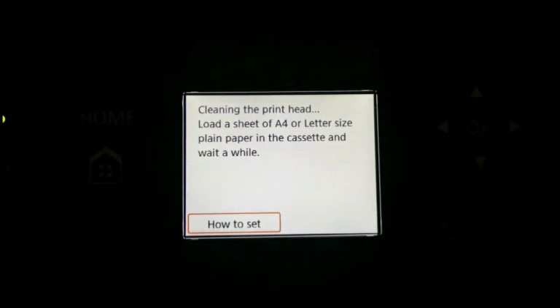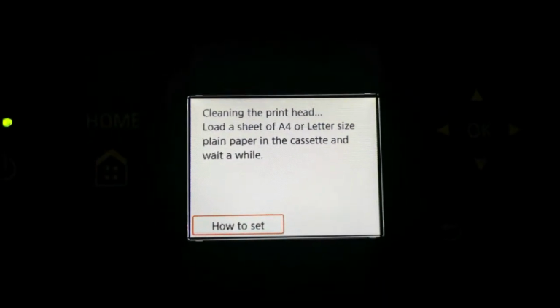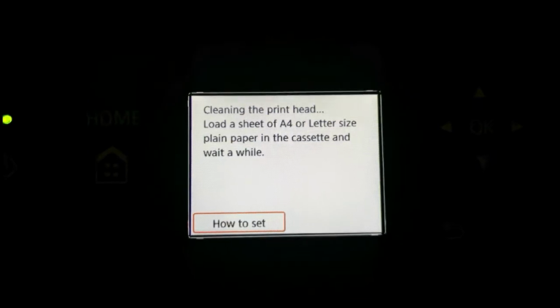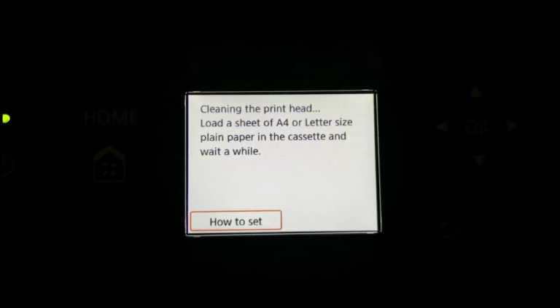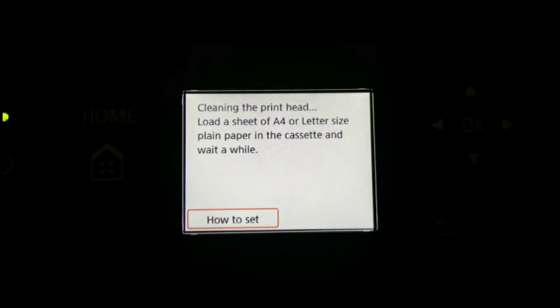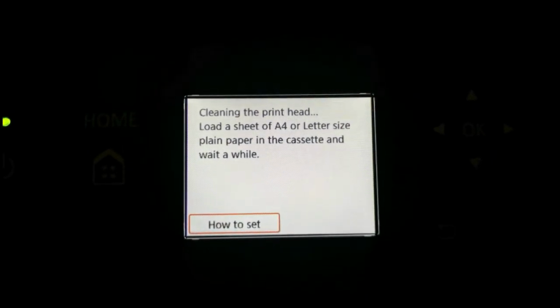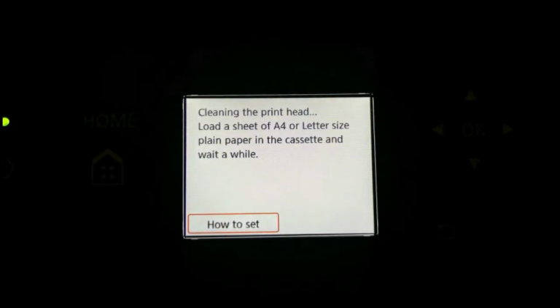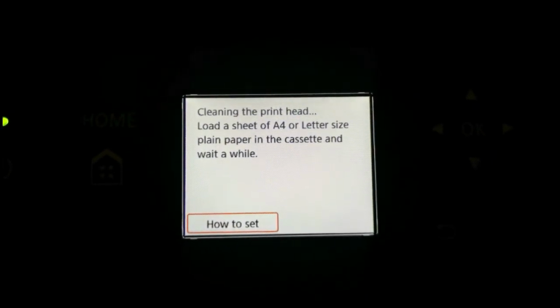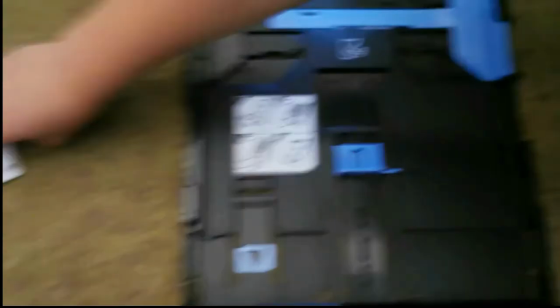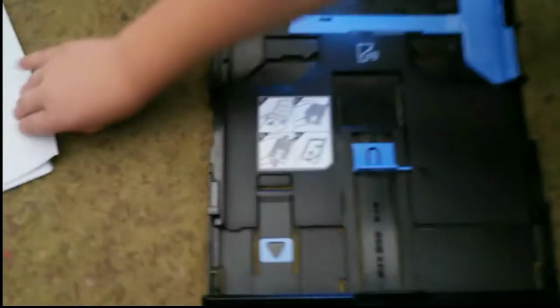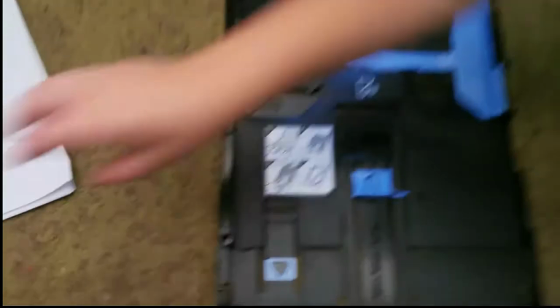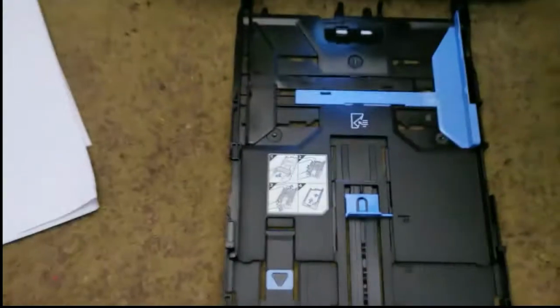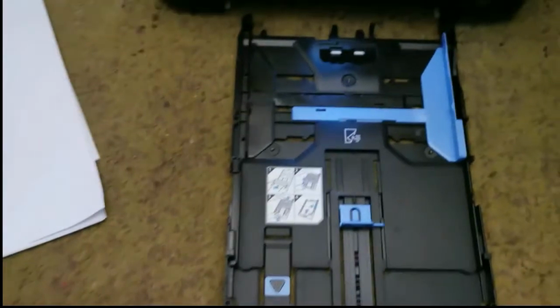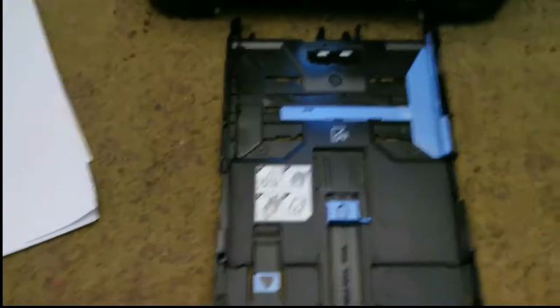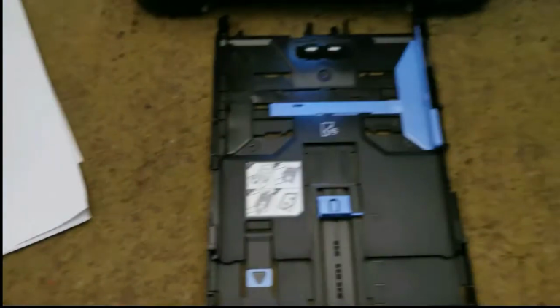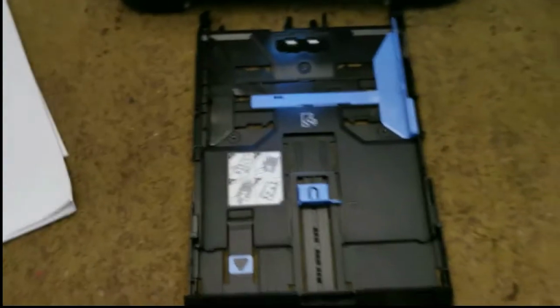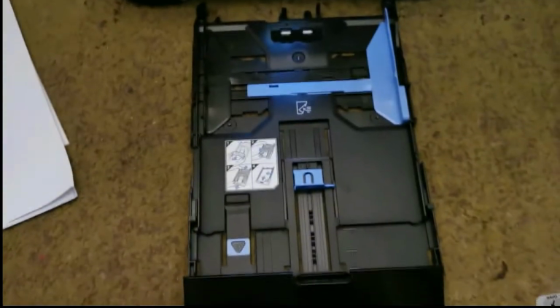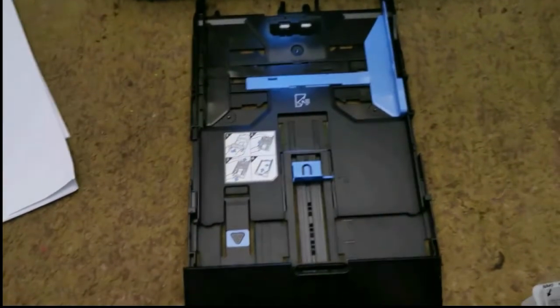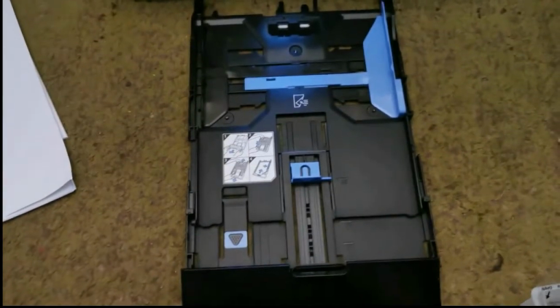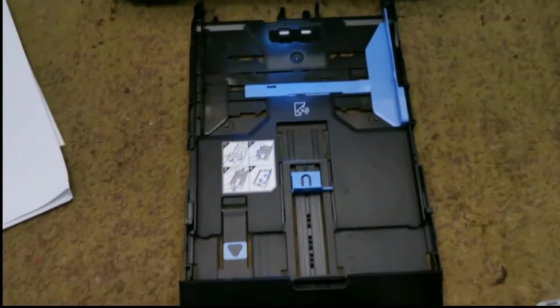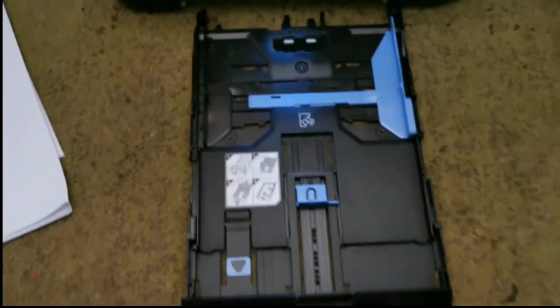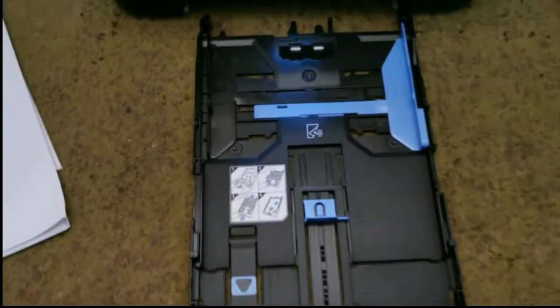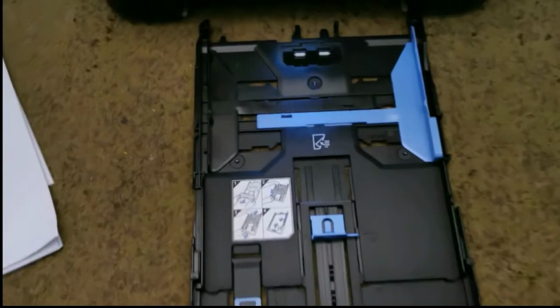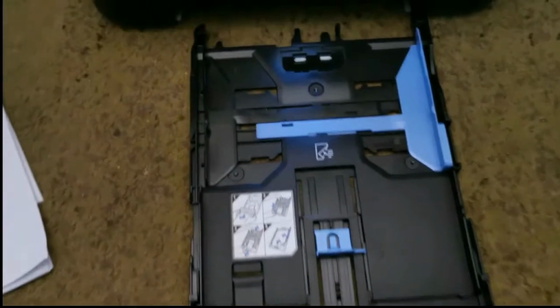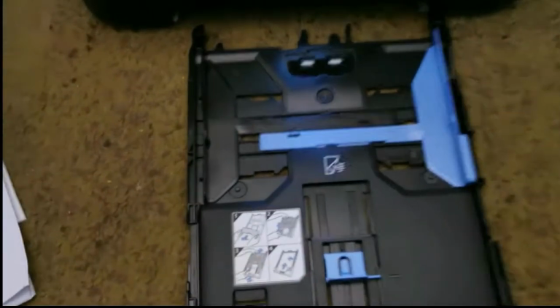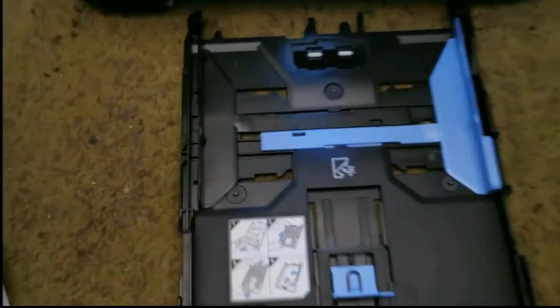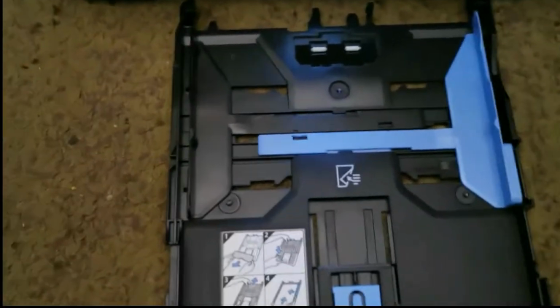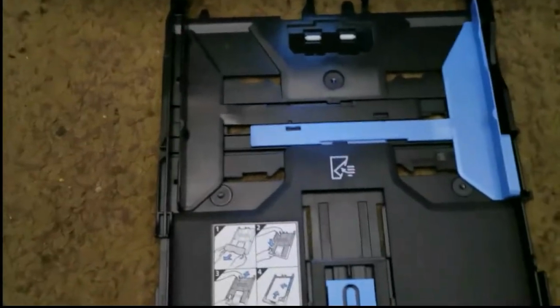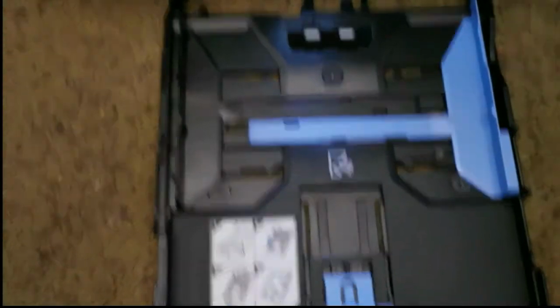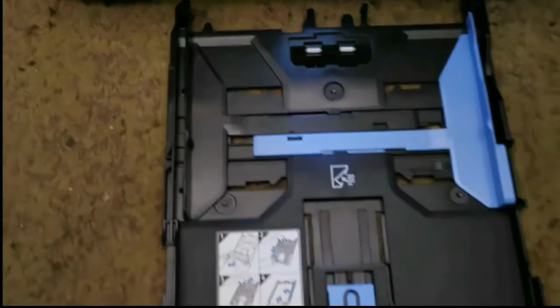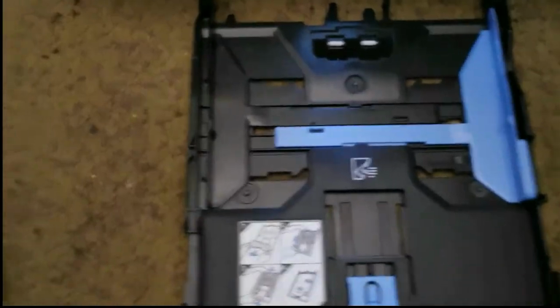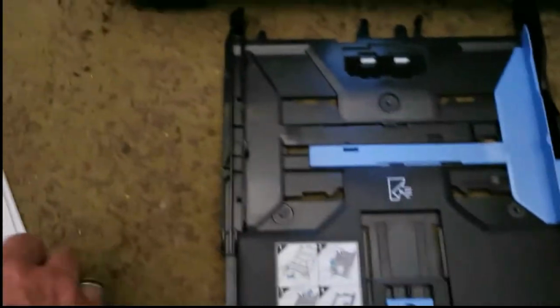This printer can feed its paper from two places — from the top, or a cartridge that you can put in from the bottom.